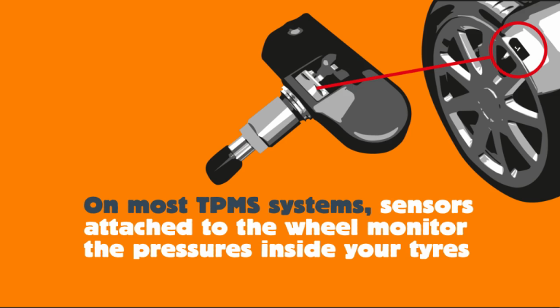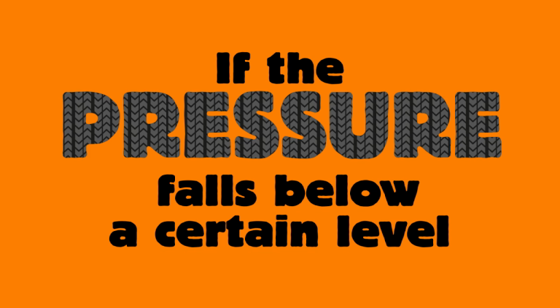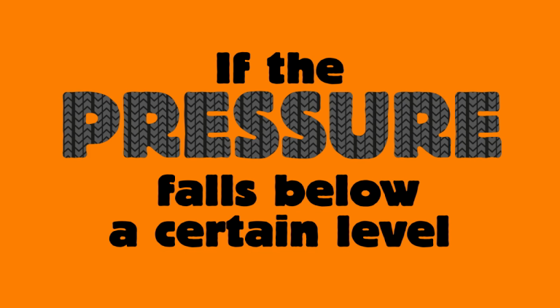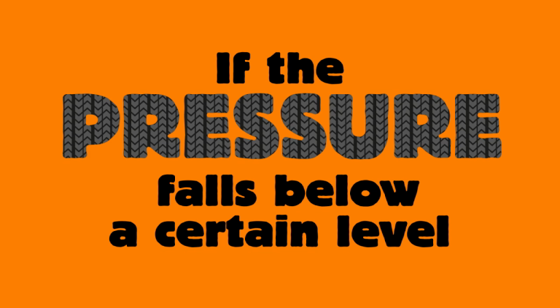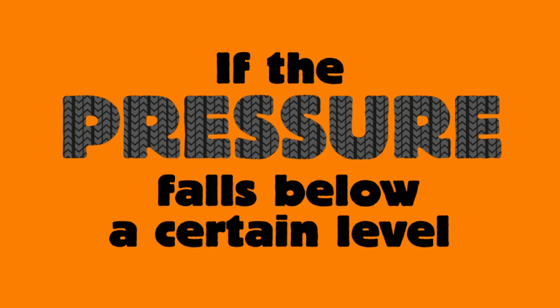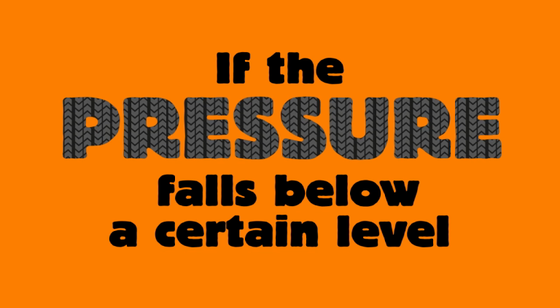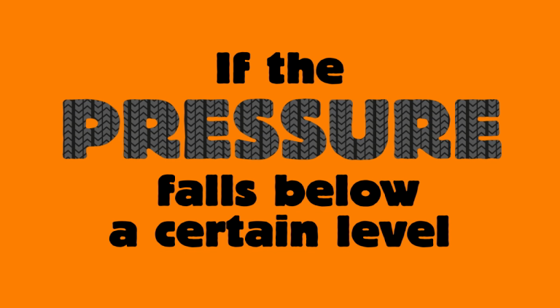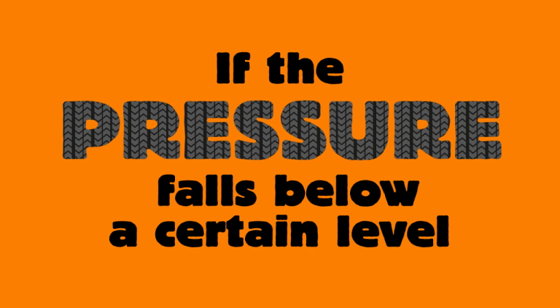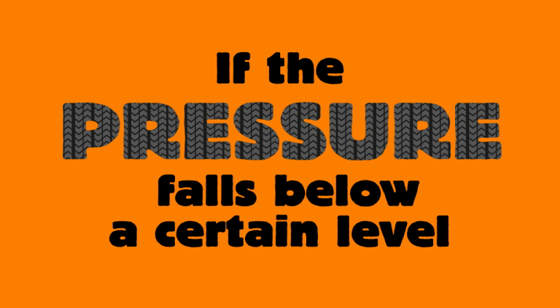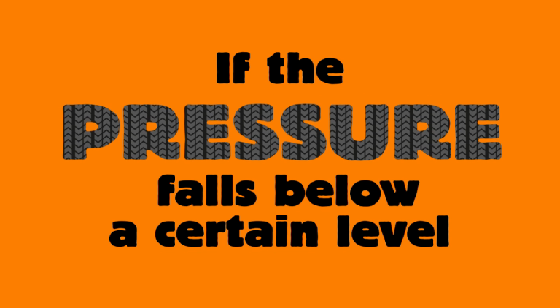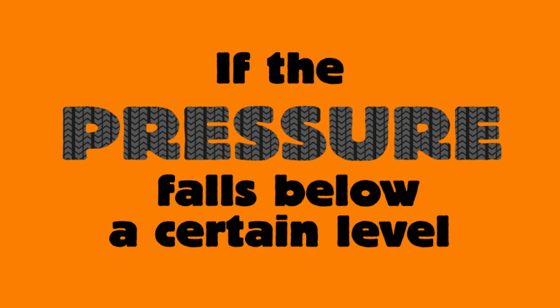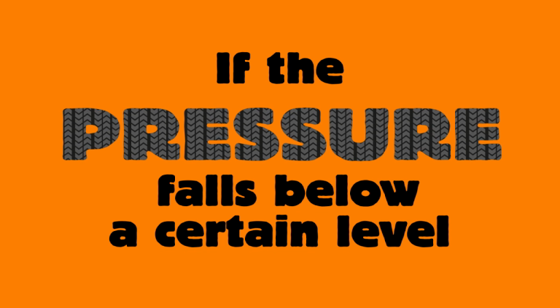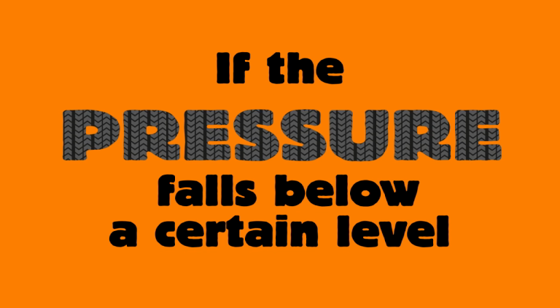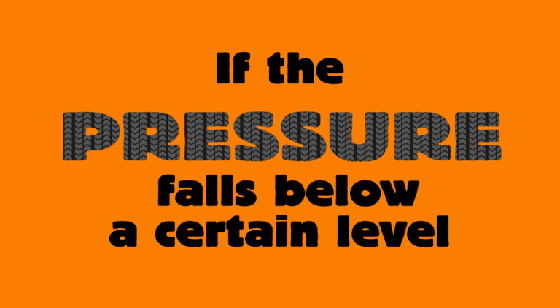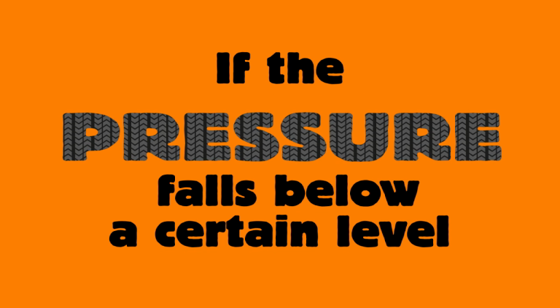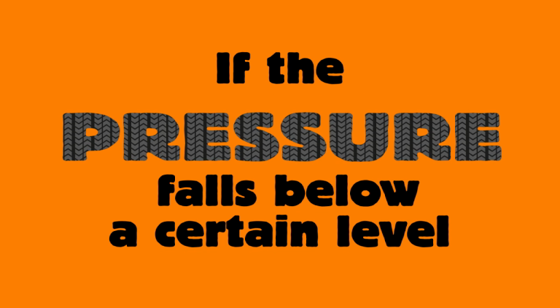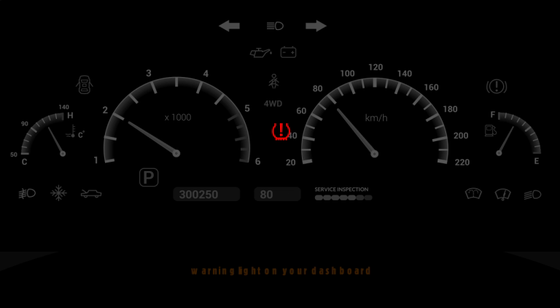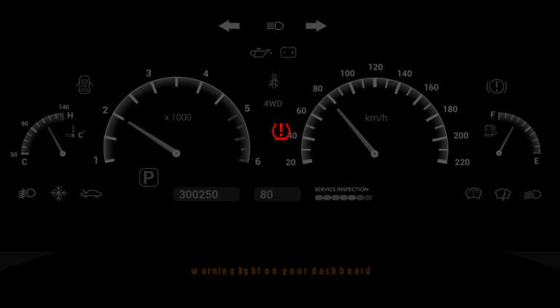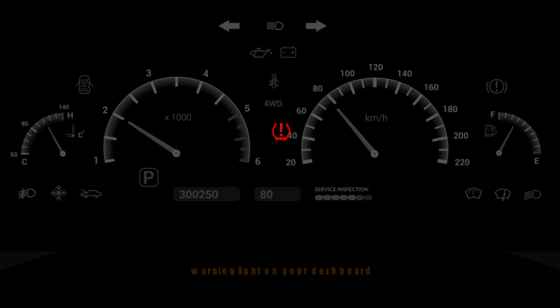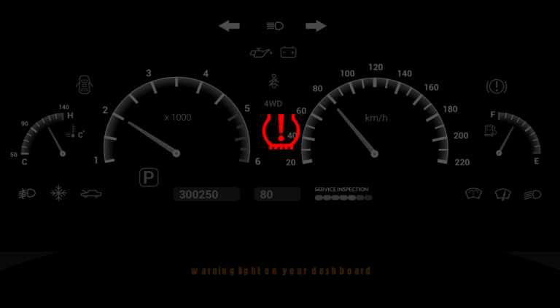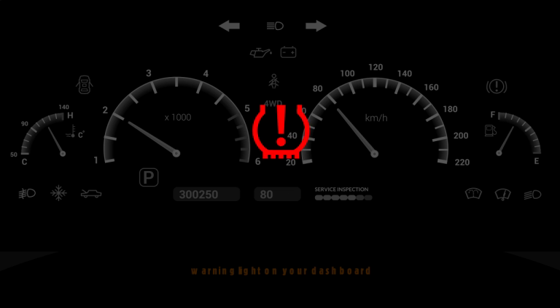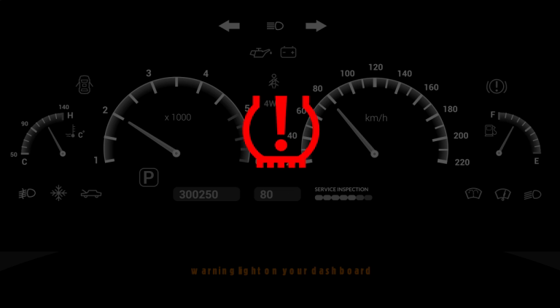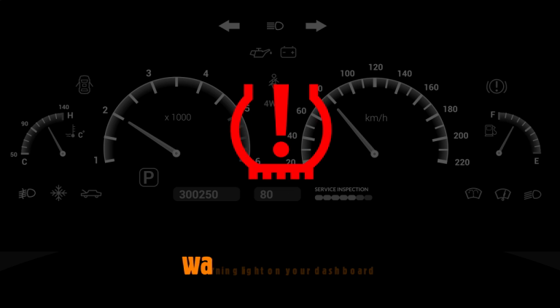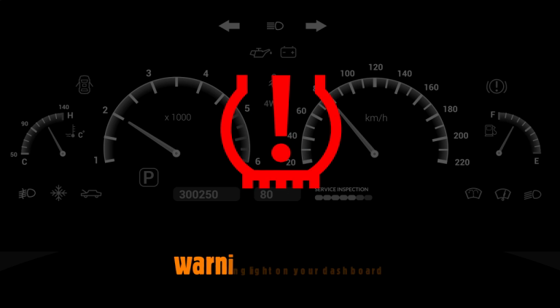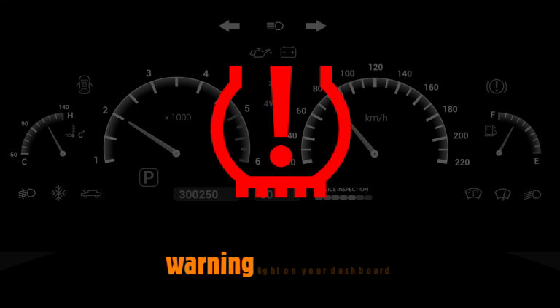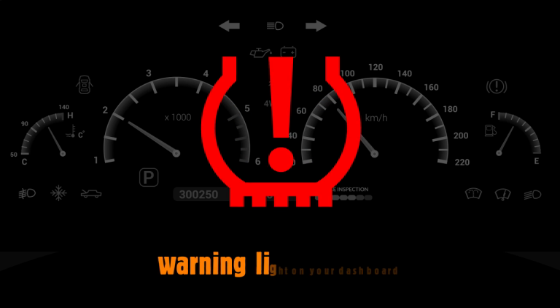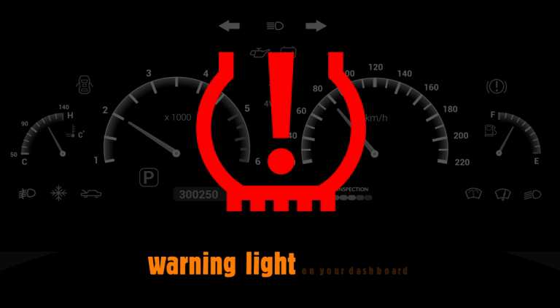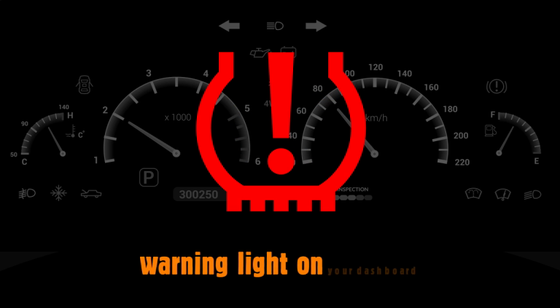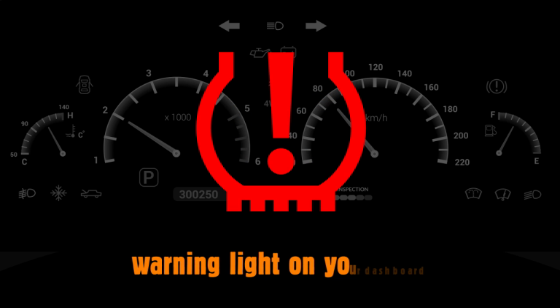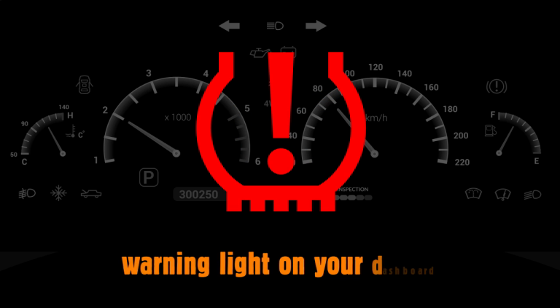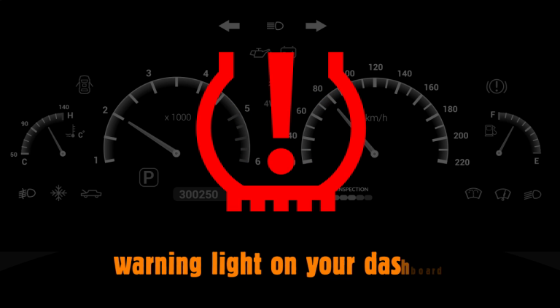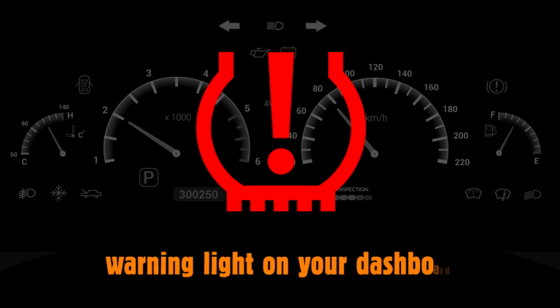If the pressure falls below a certain level, then the system will let you know via a warning light on your dashboard.